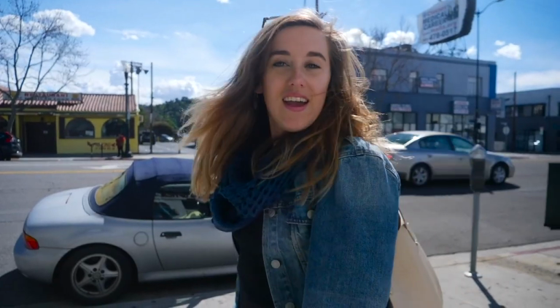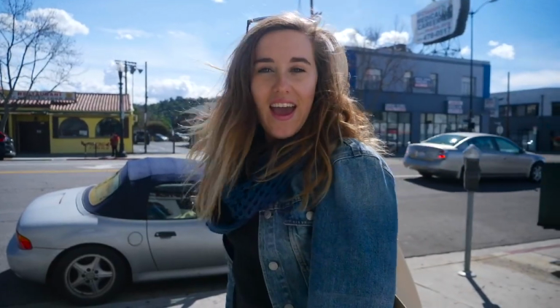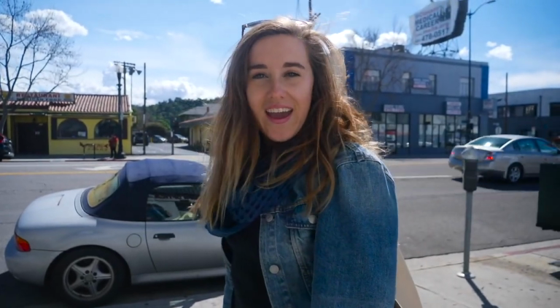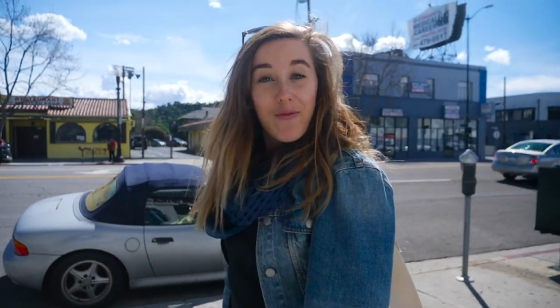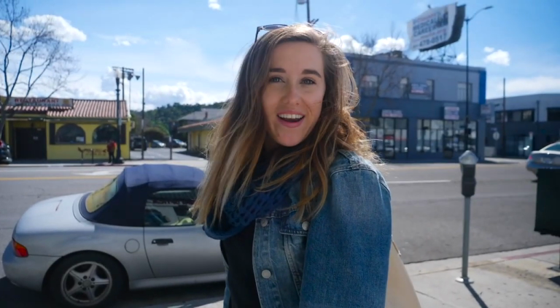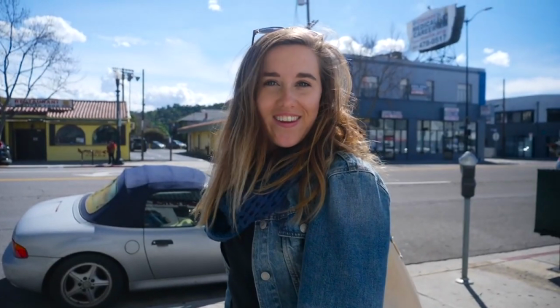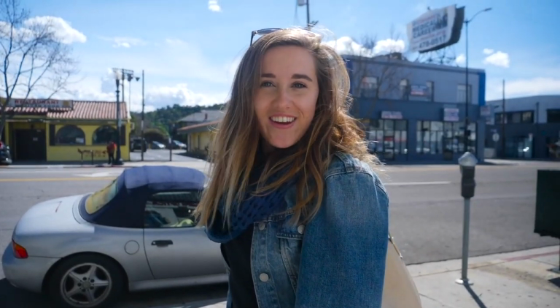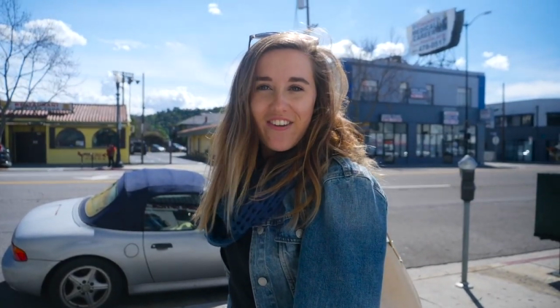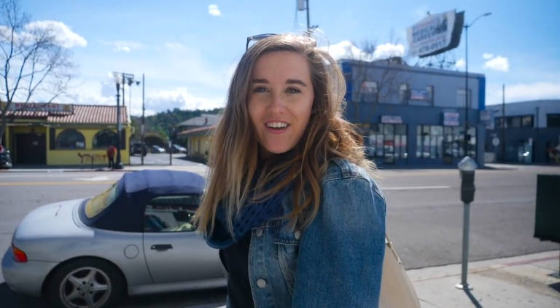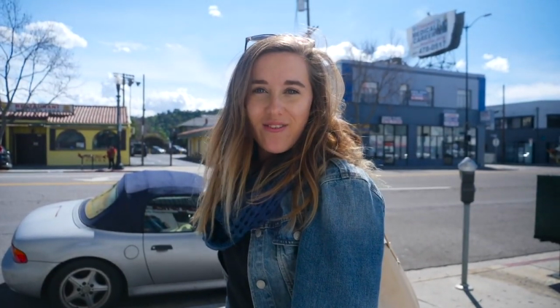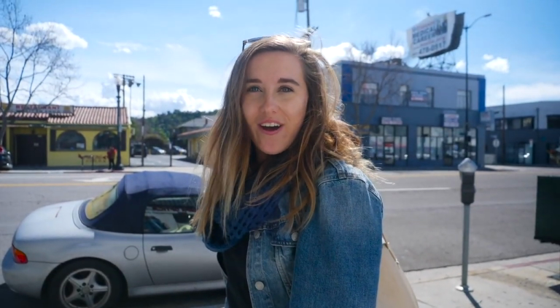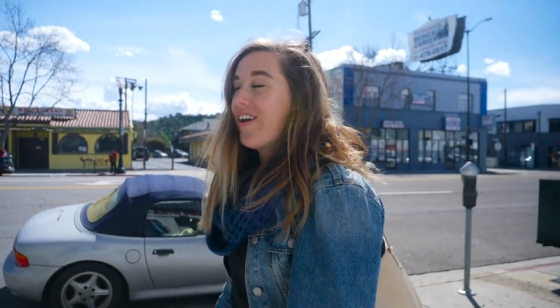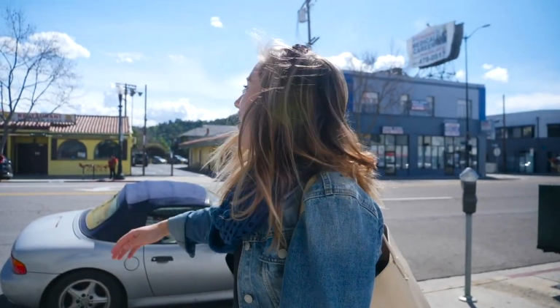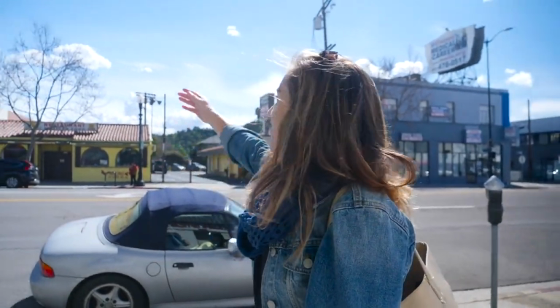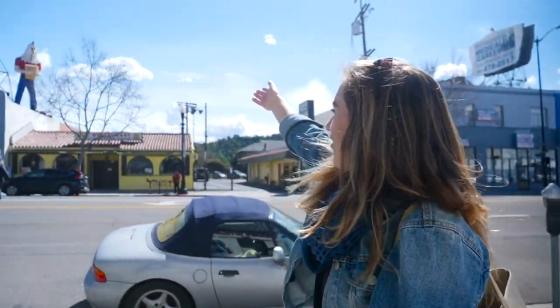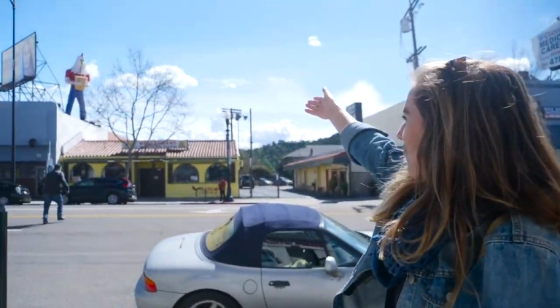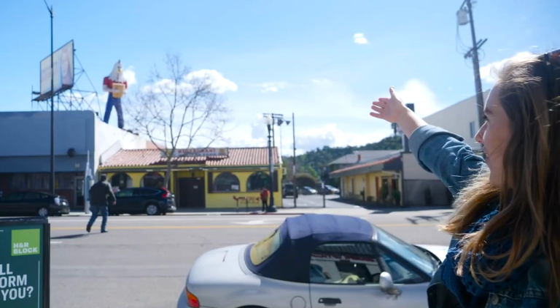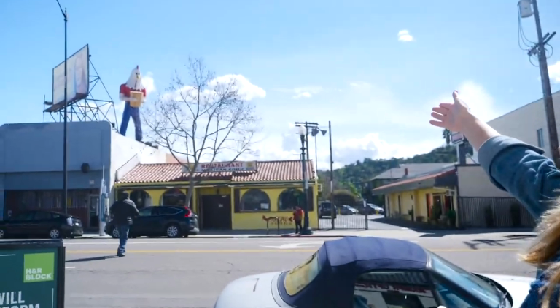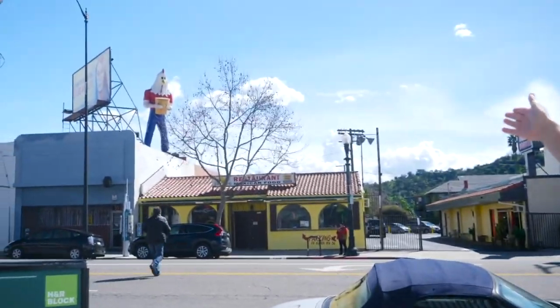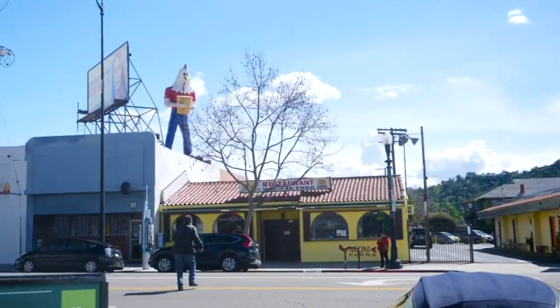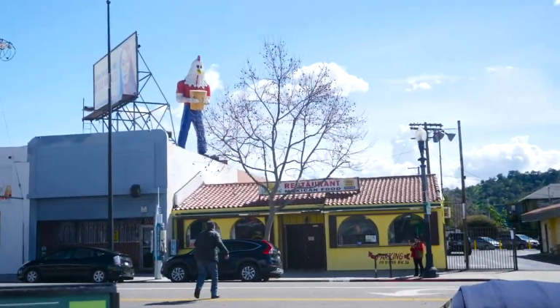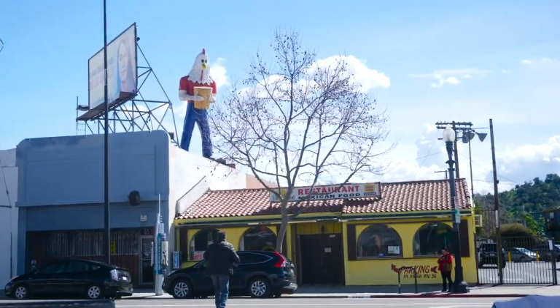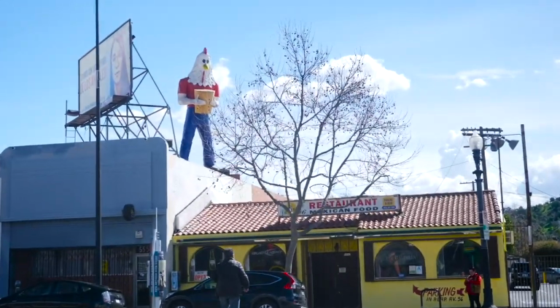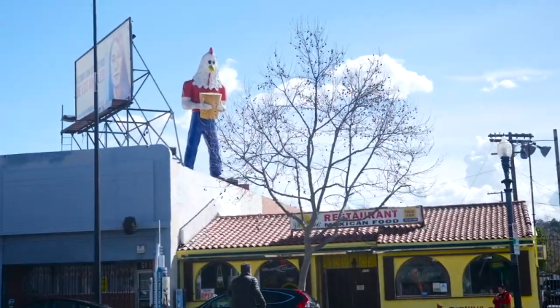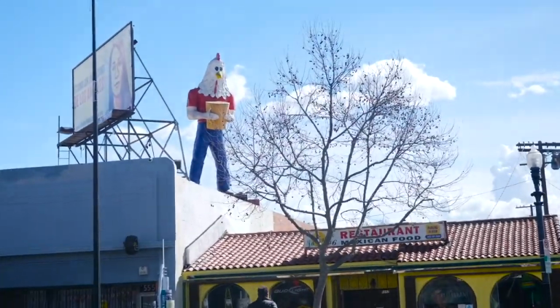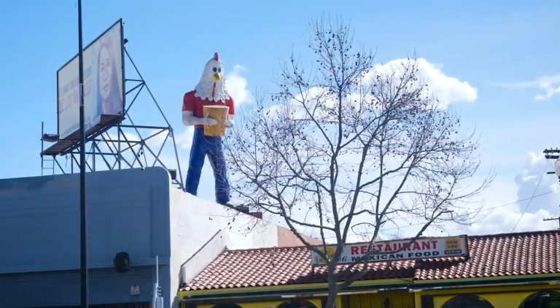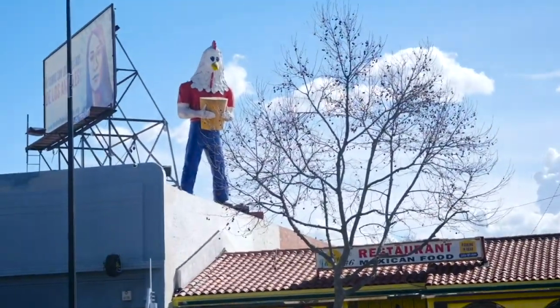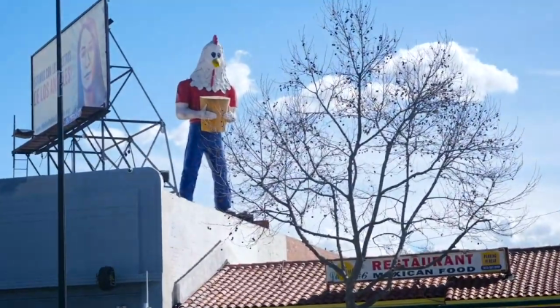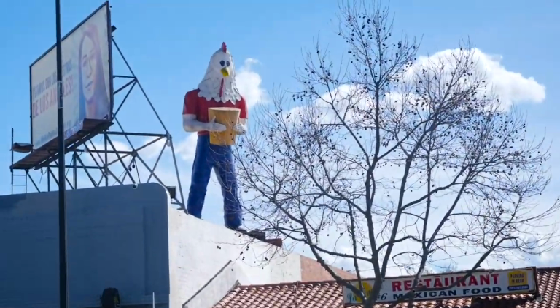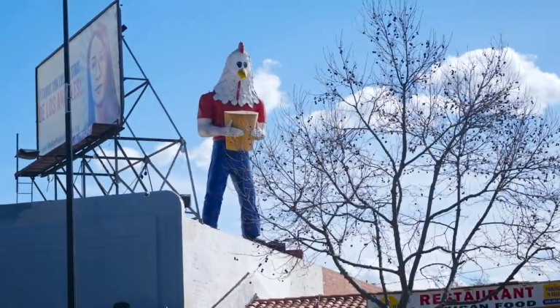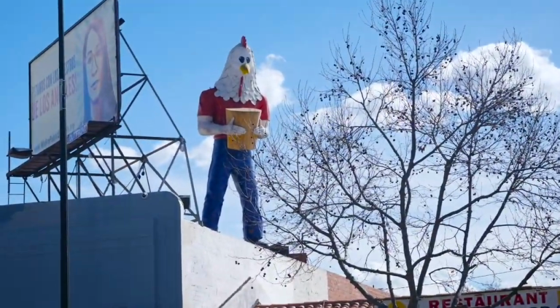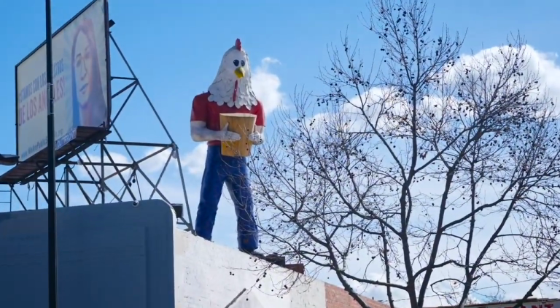Hey! Why did the chicken cross the road? To show that Figueroa Avenue was once part of the historic Route 66.